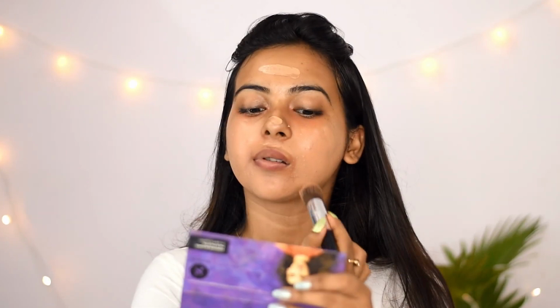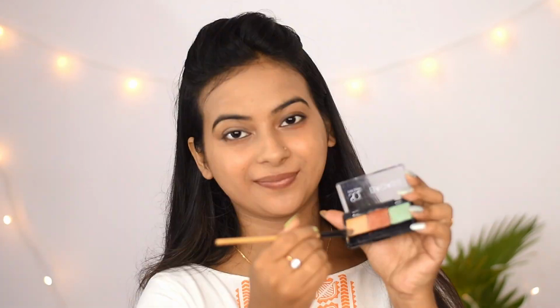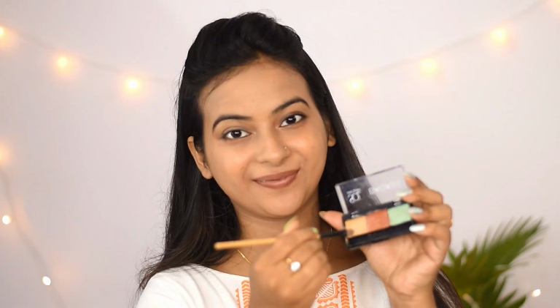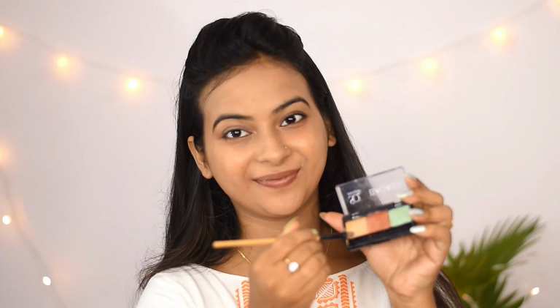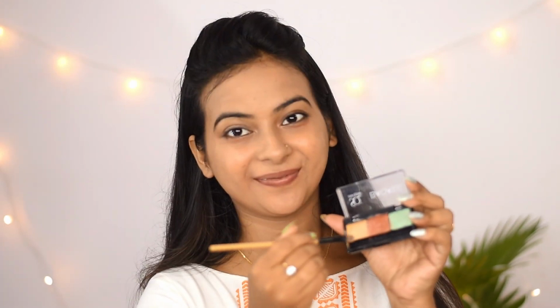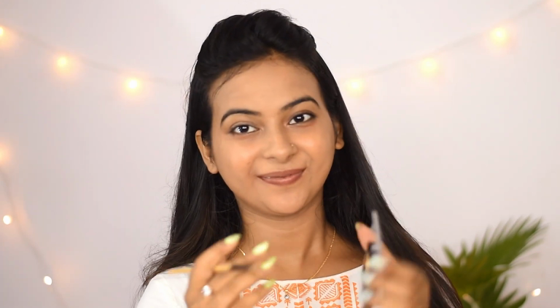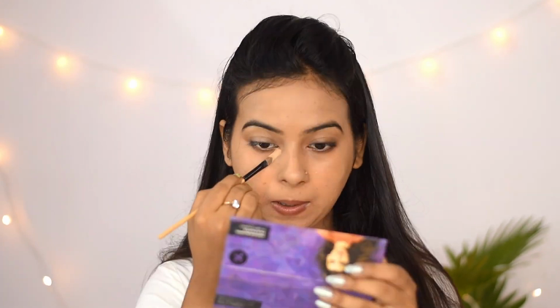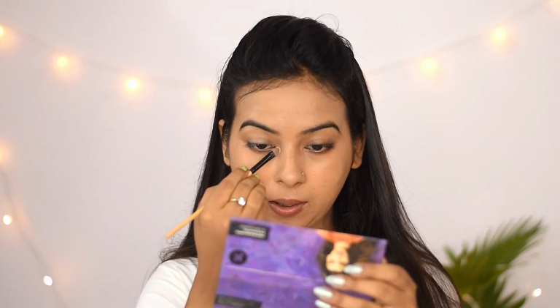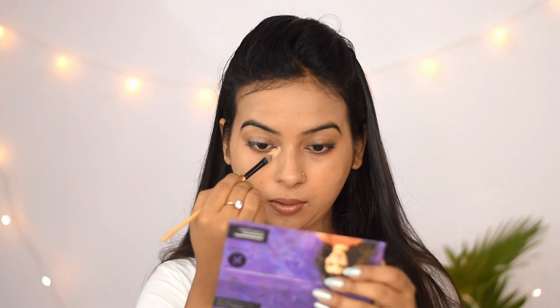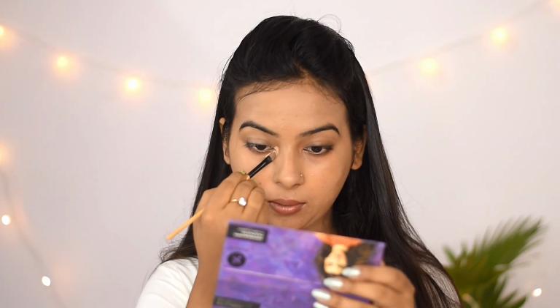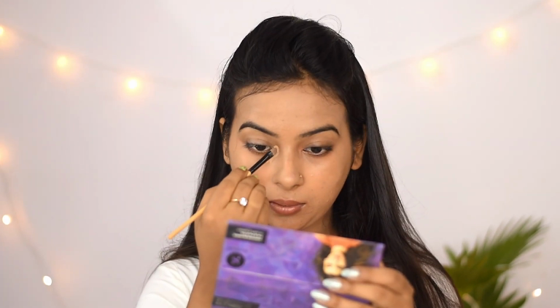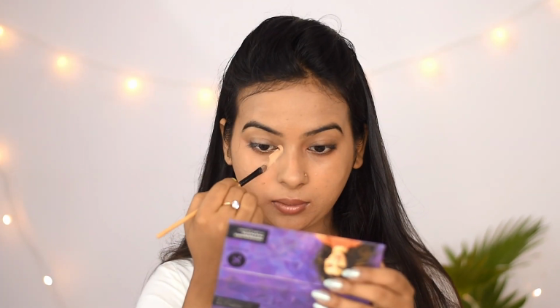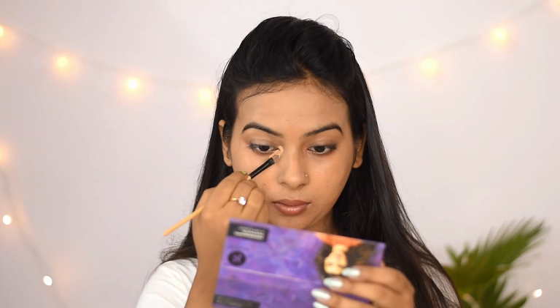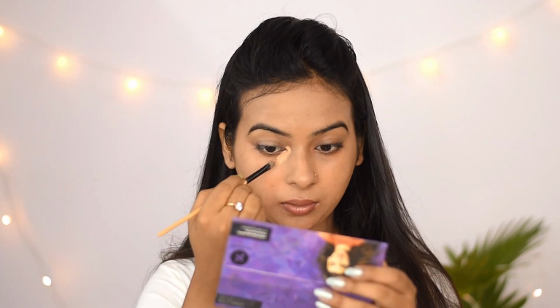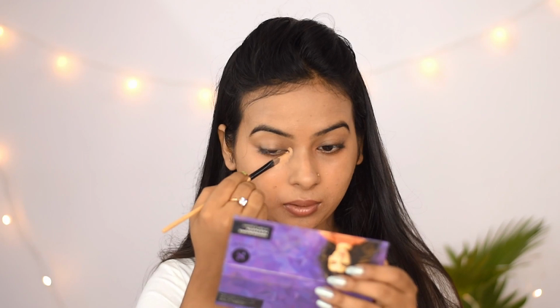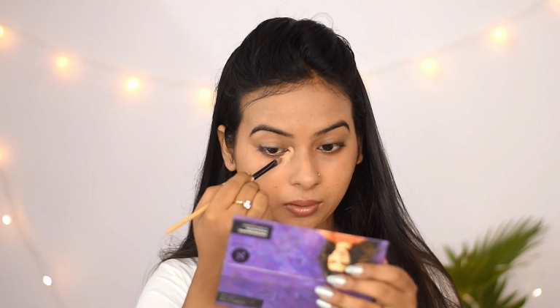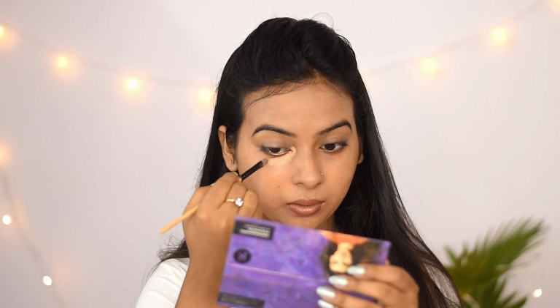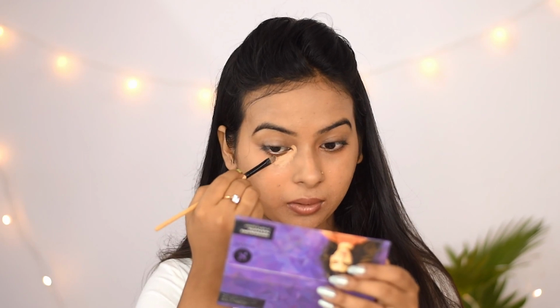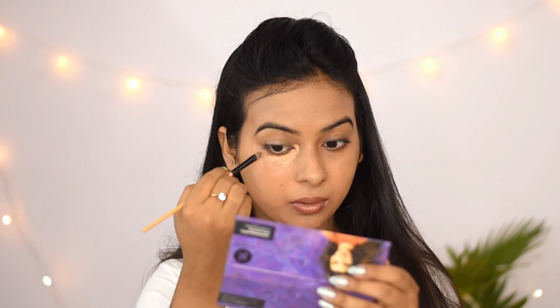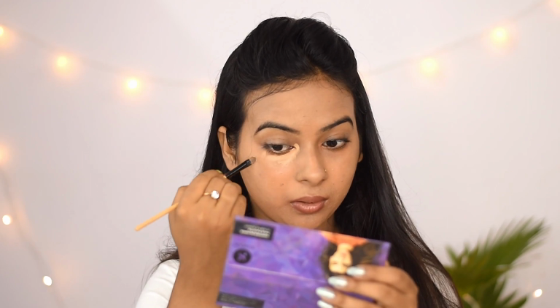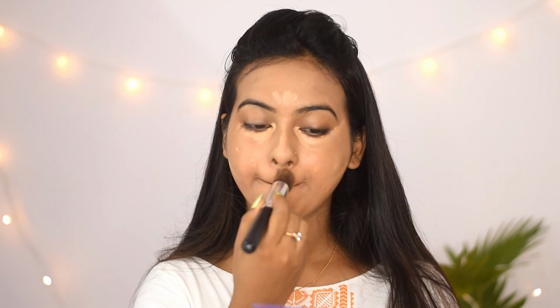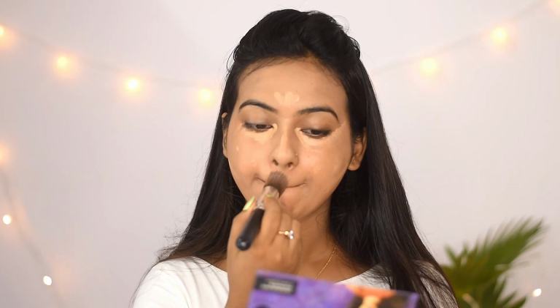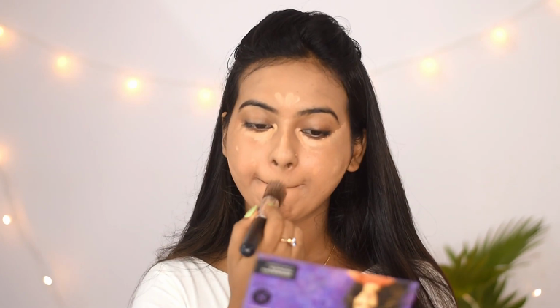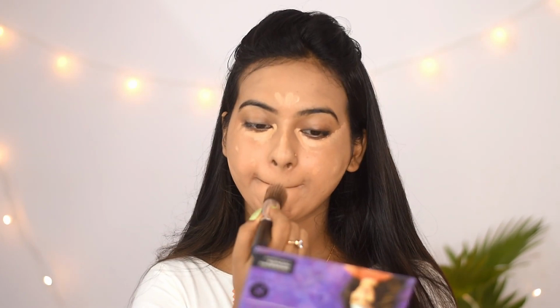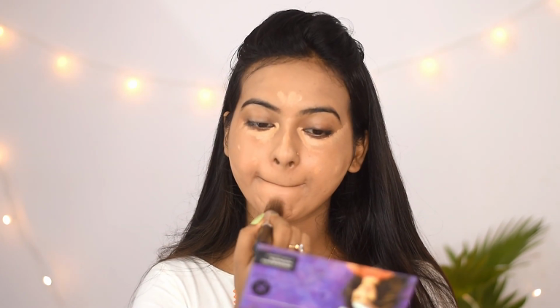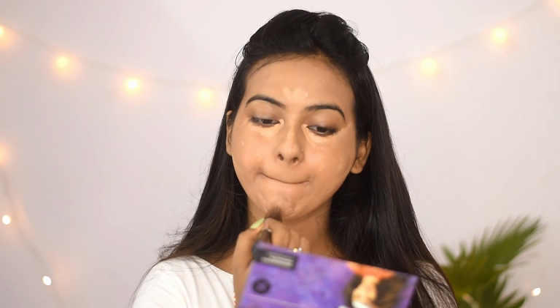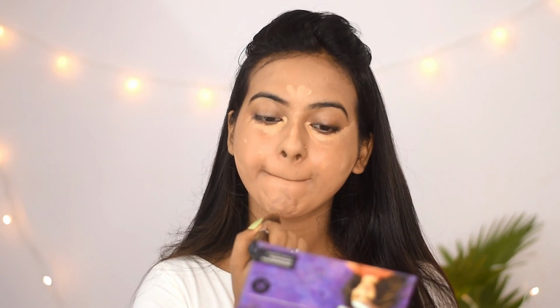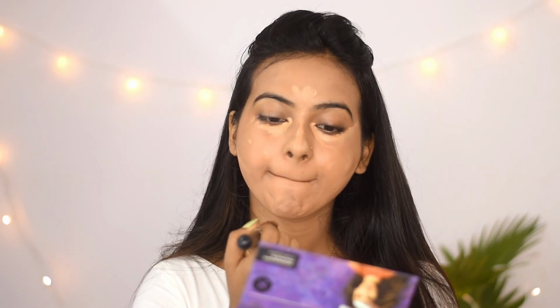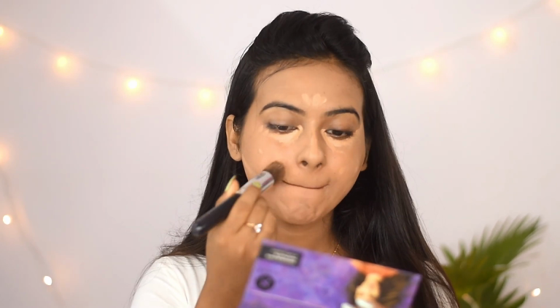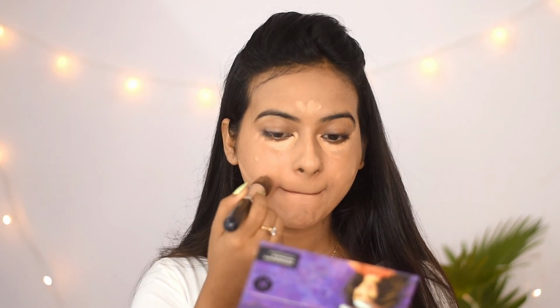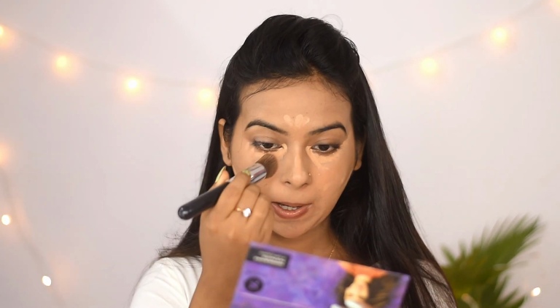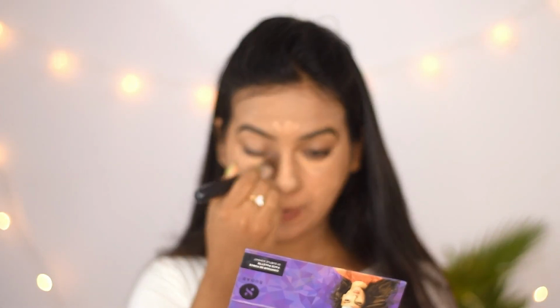I use the same concealer palette — the same shade under the eyes. I also apply it to the bridge of my nose and forehead wherever I need coverage.